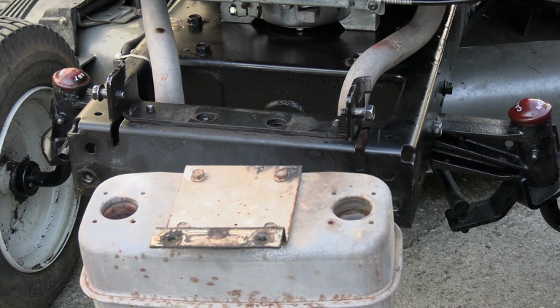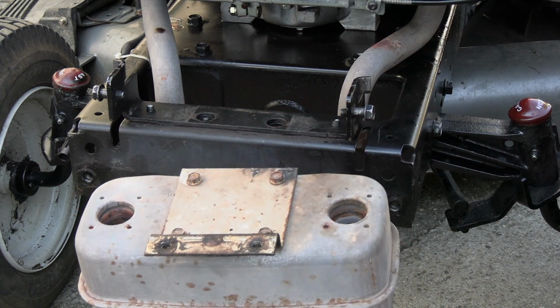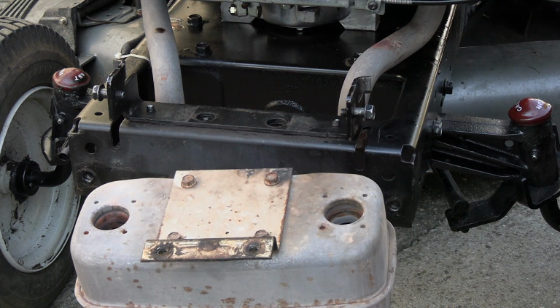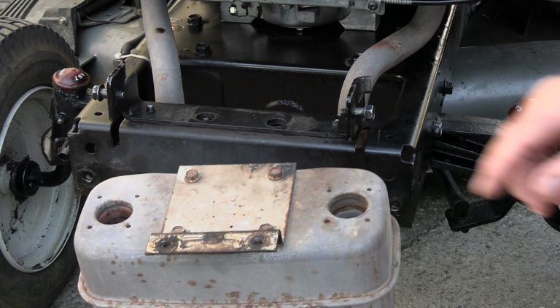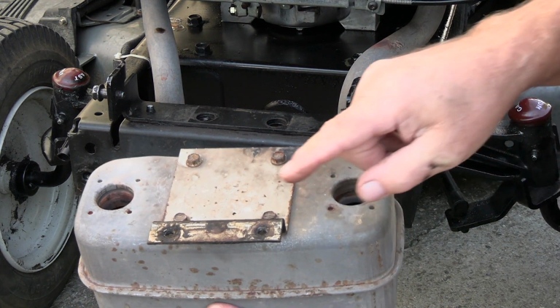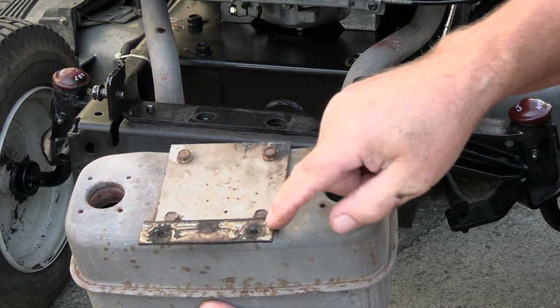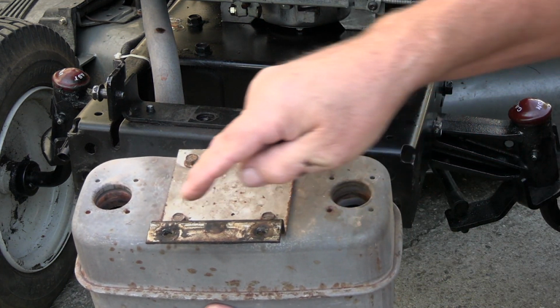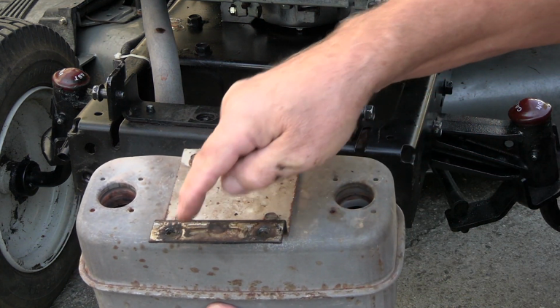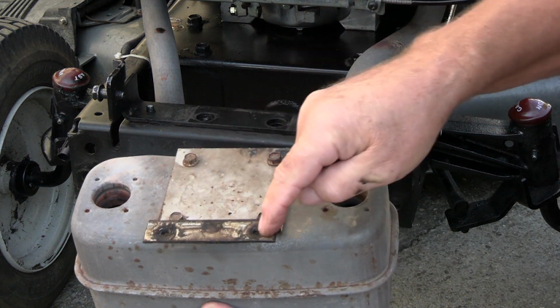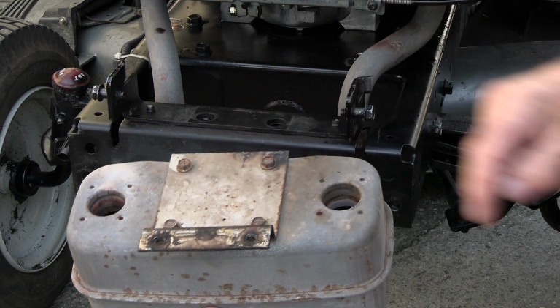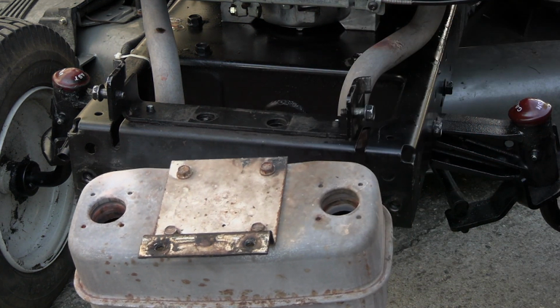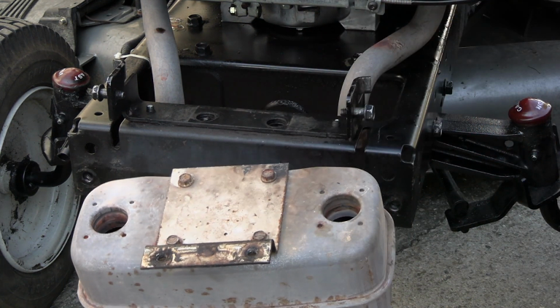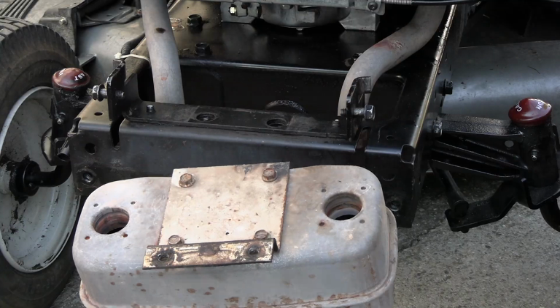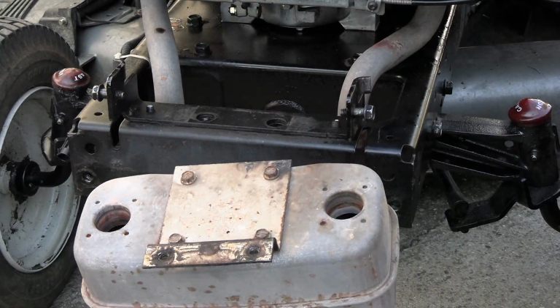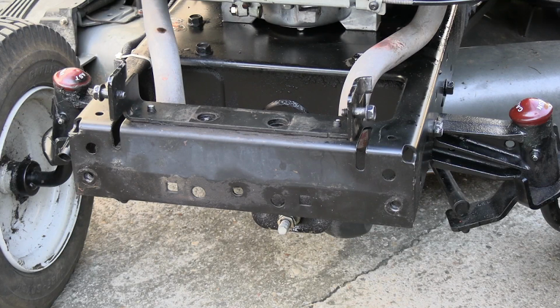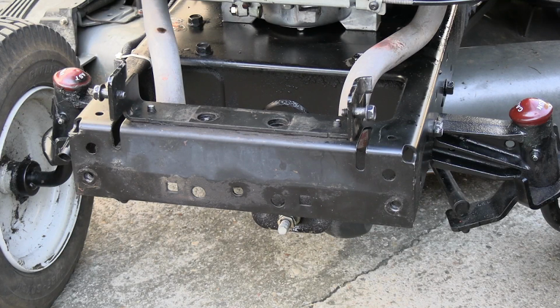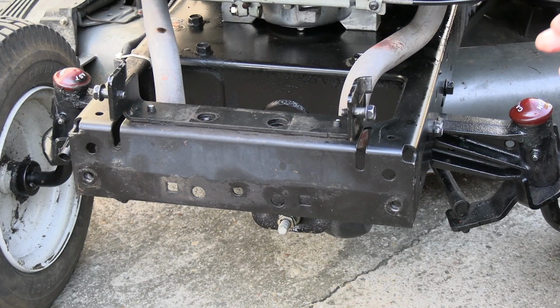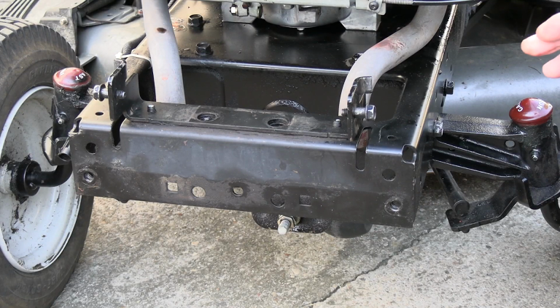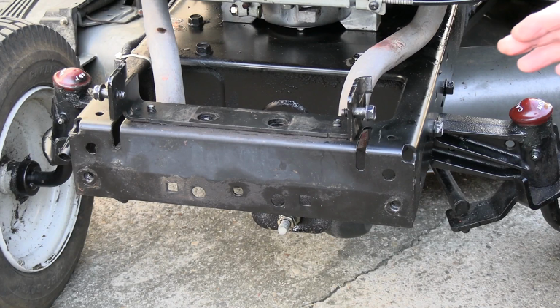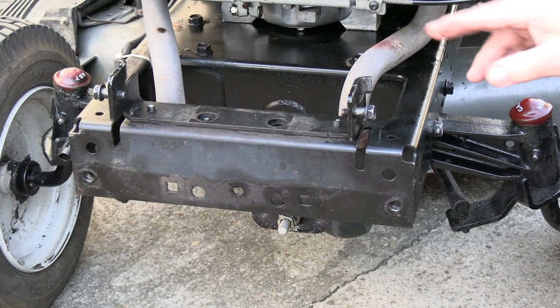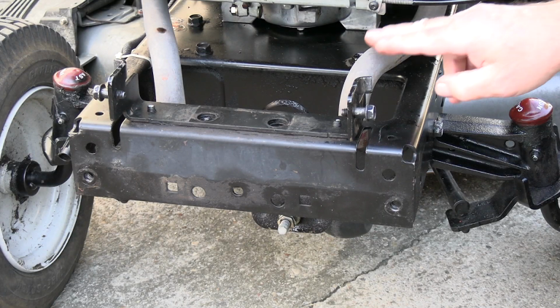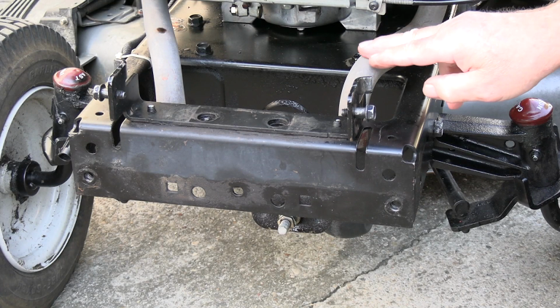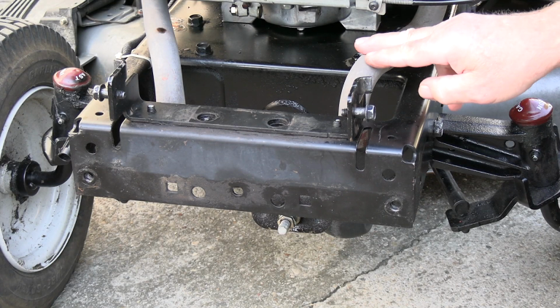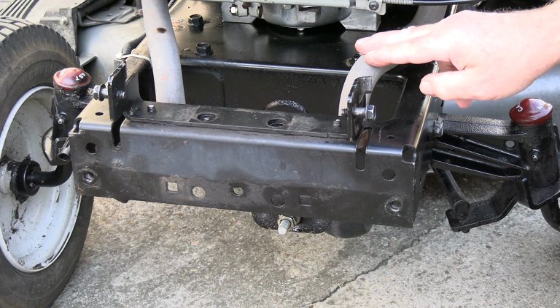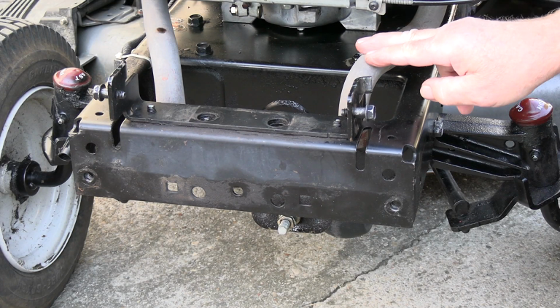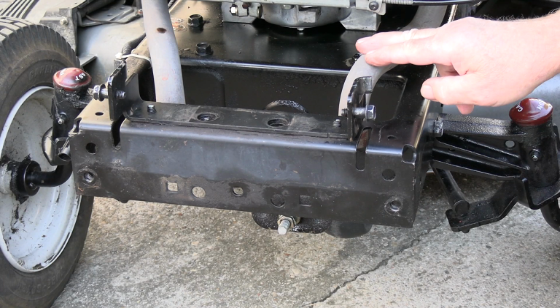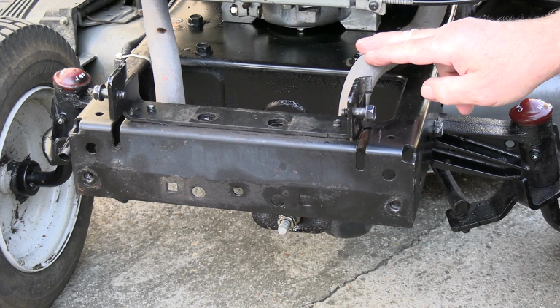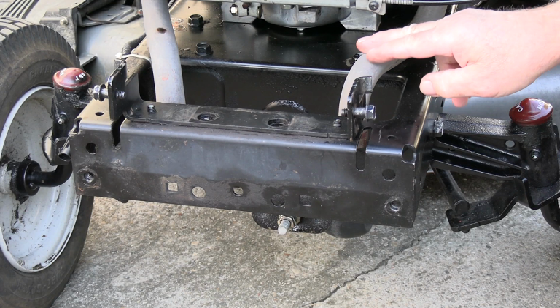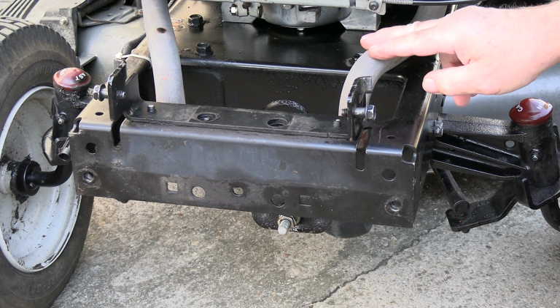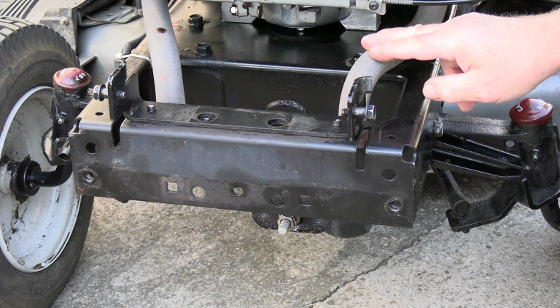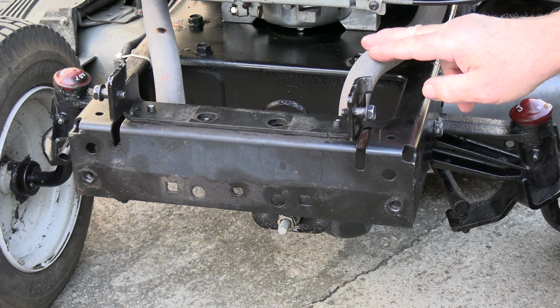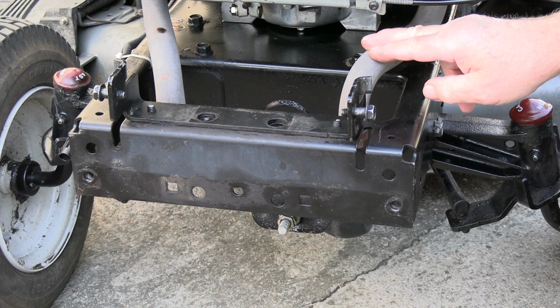You can put your bolts back in here so that you don't lose them. Now if the muffler's removed, I don't have to remove this pipe from the head — I can just leave it attached.